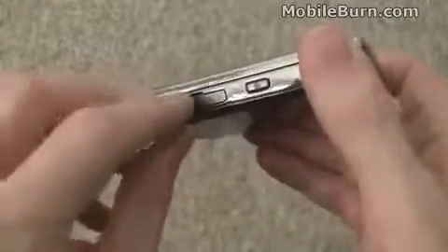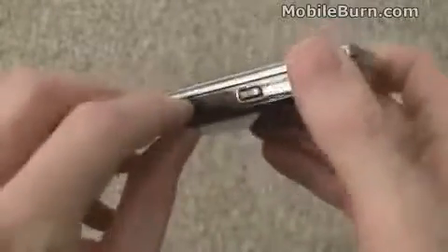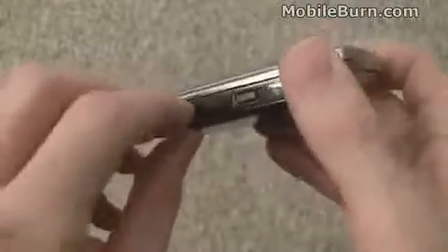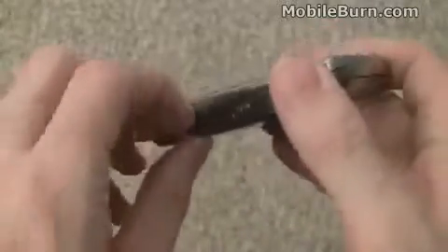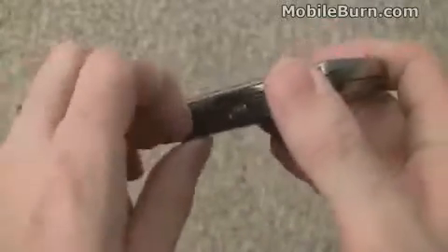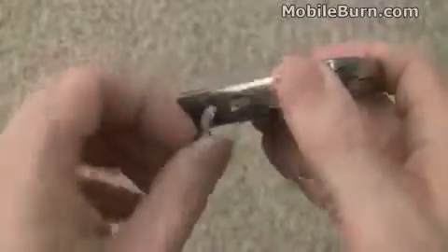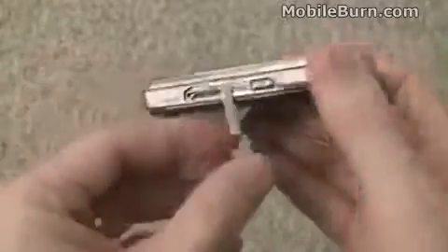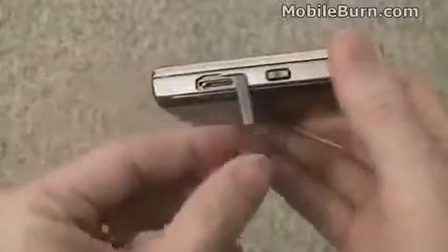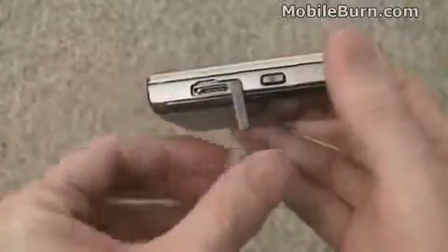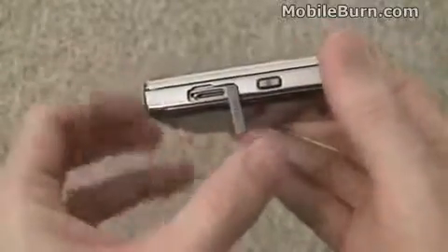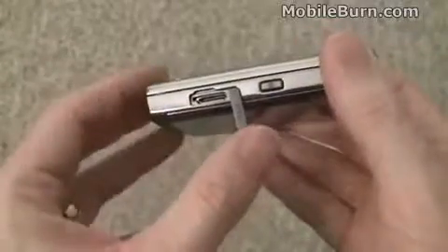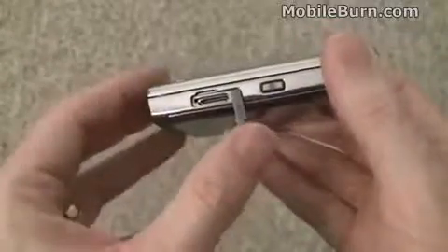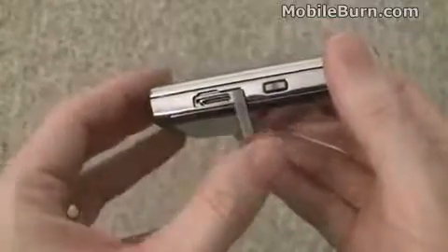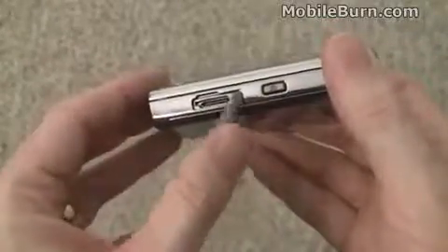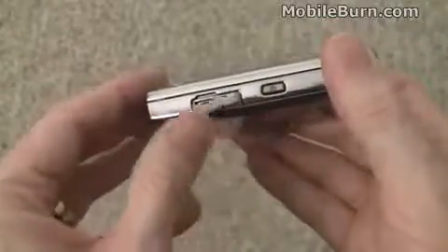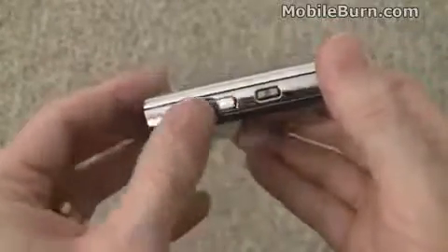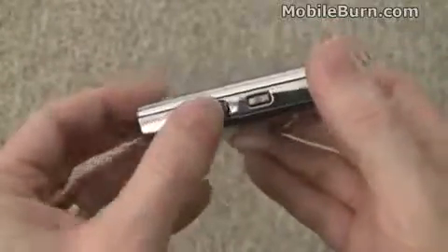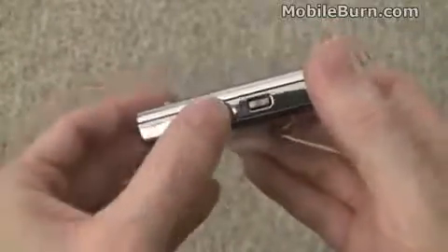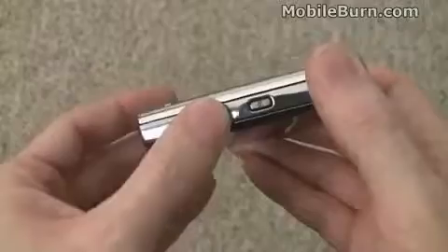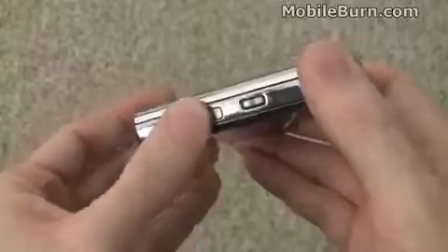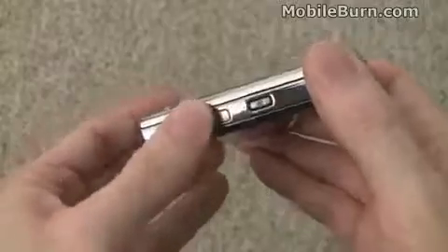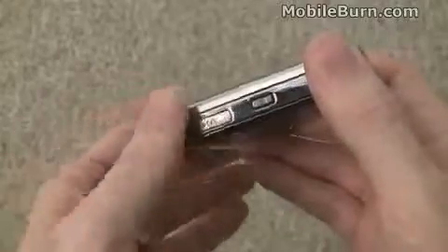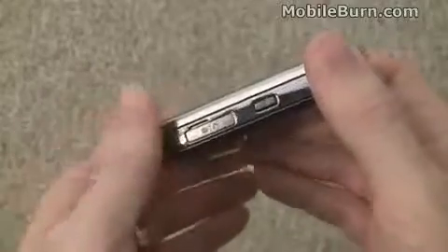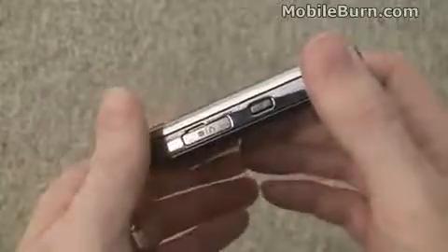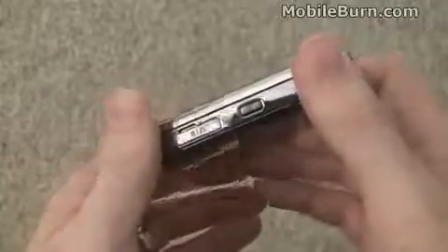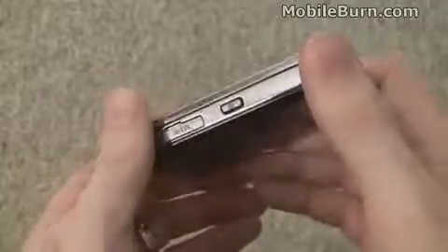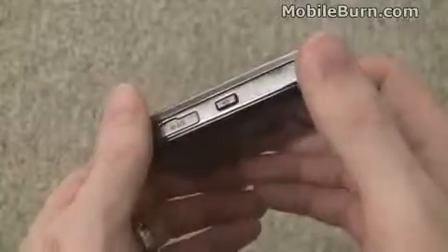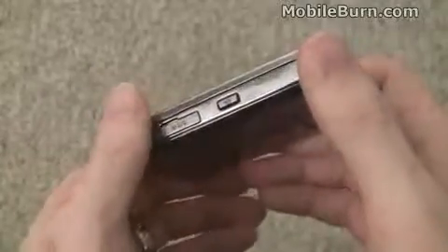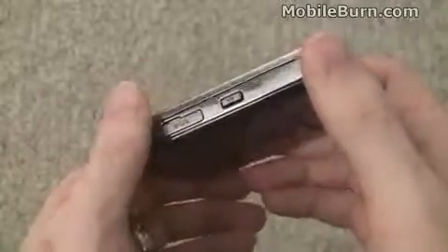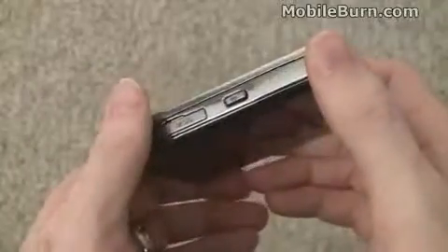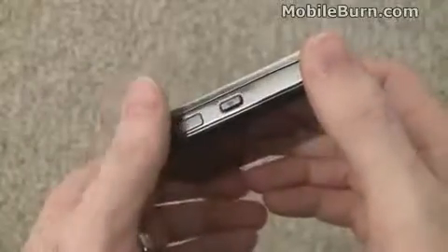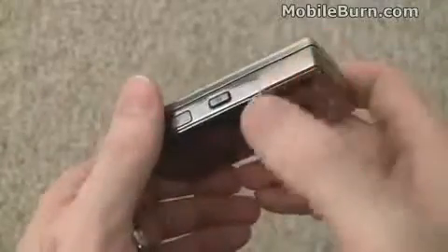We have a proprietary Samsung headset and charger port on the side, the same as you see on the Black Jack and similar devices.